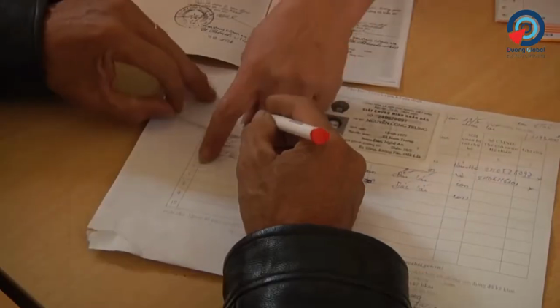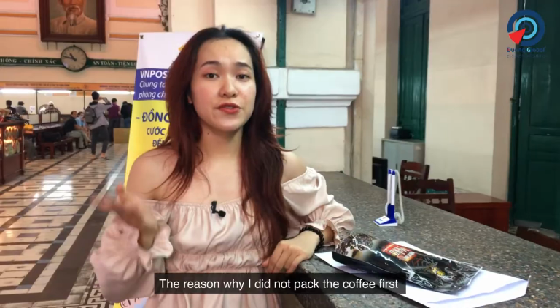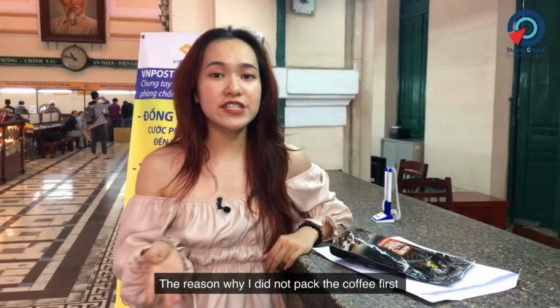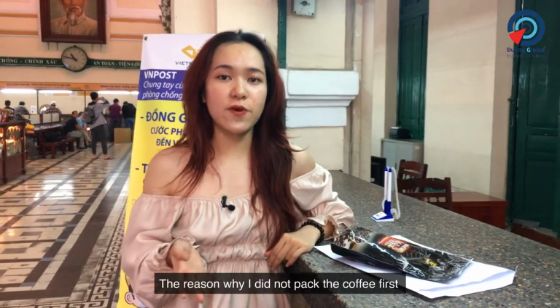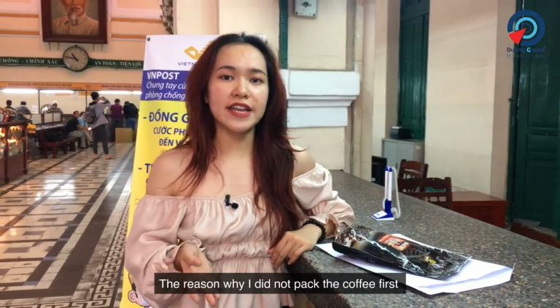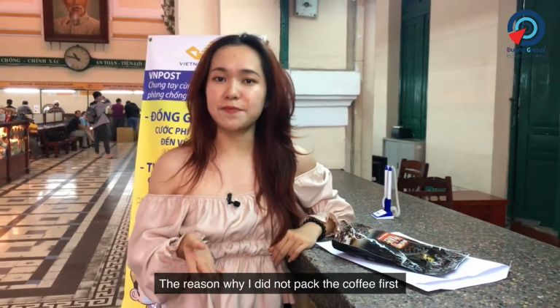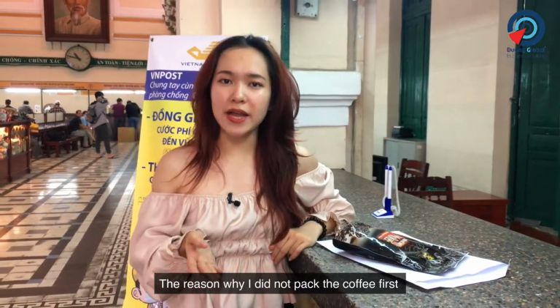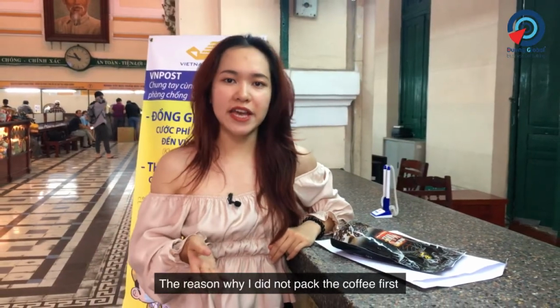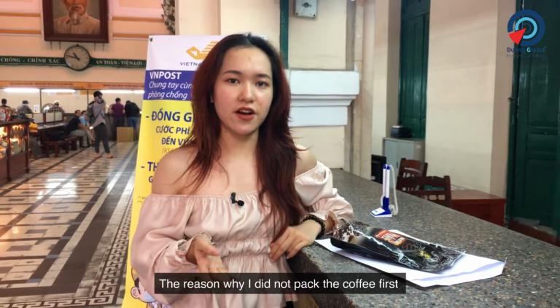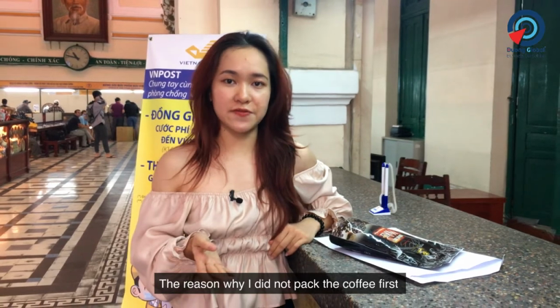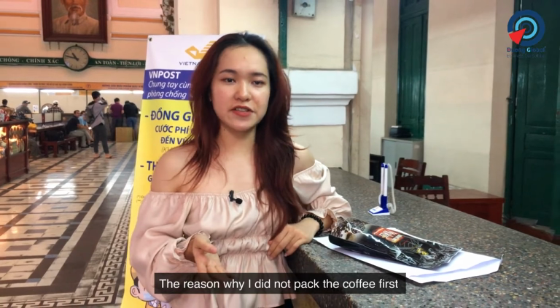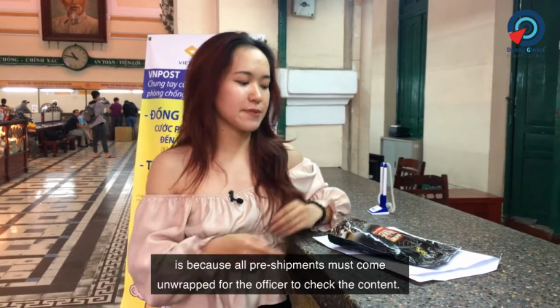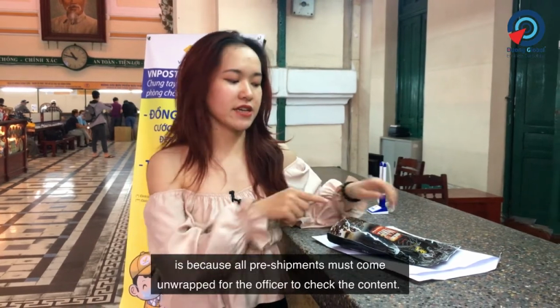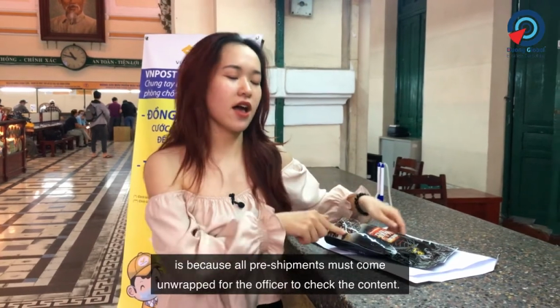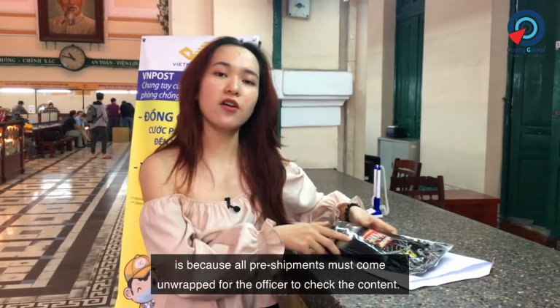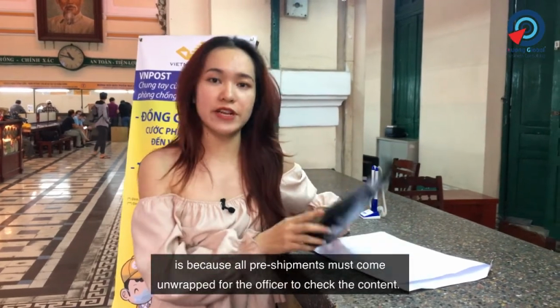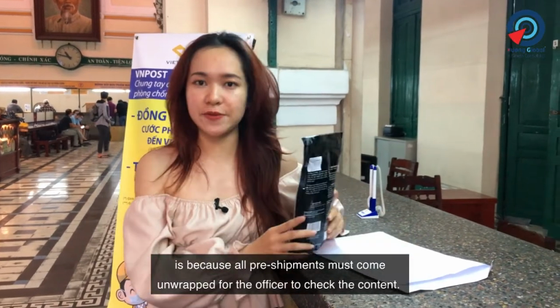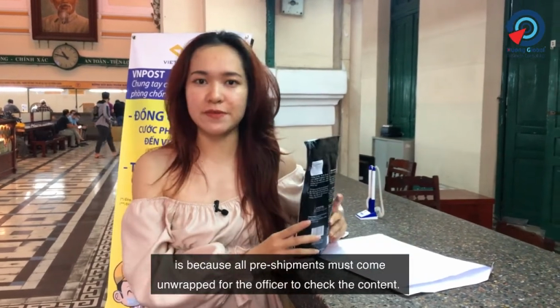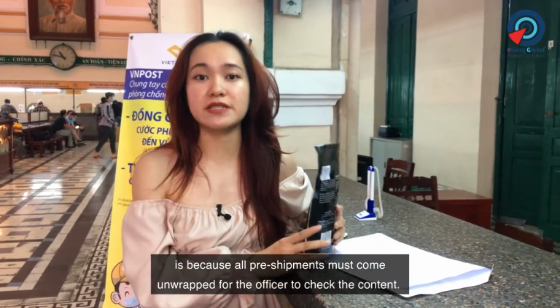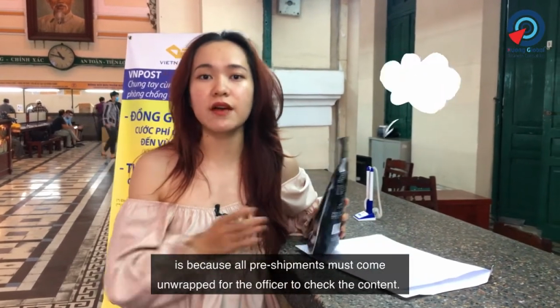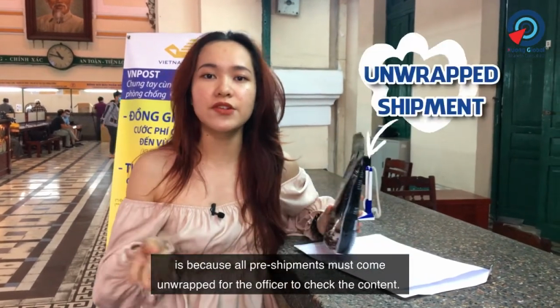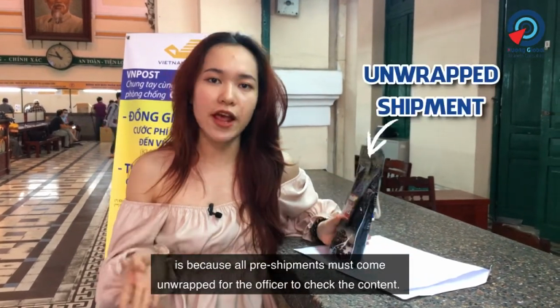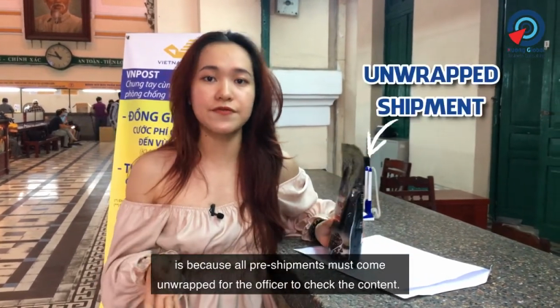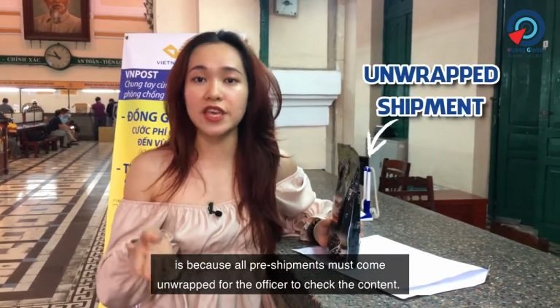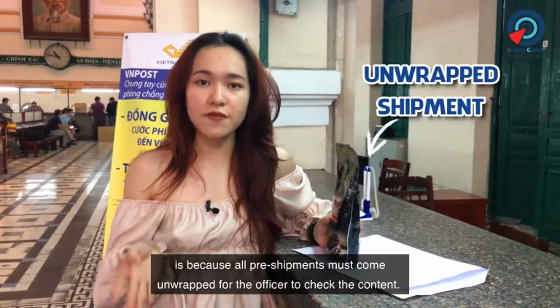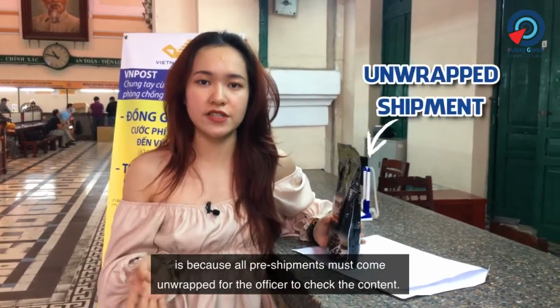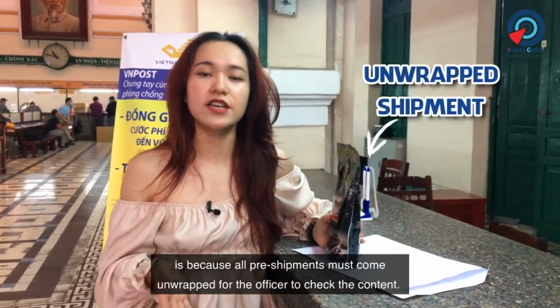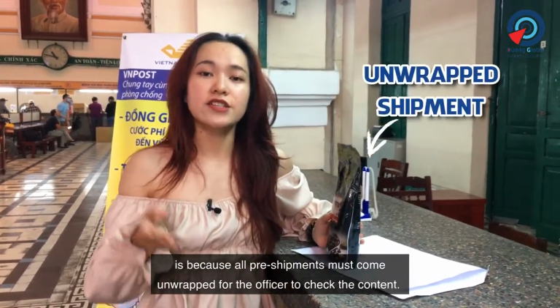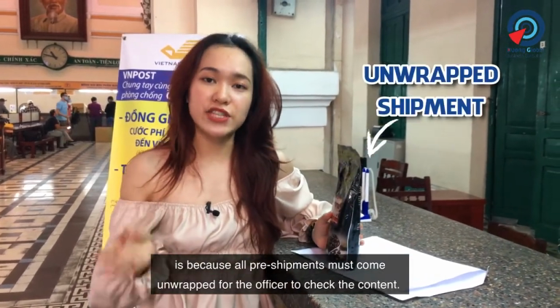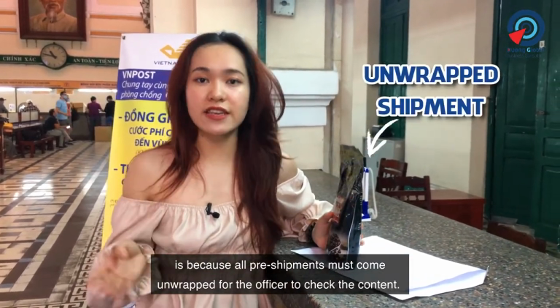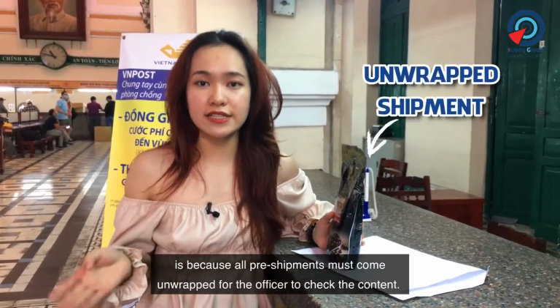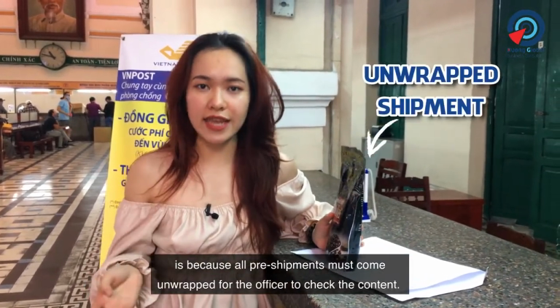The reason why I didn't pack my coffee first is because all pre-shipments must come unwrapped for the officer to check the contents.